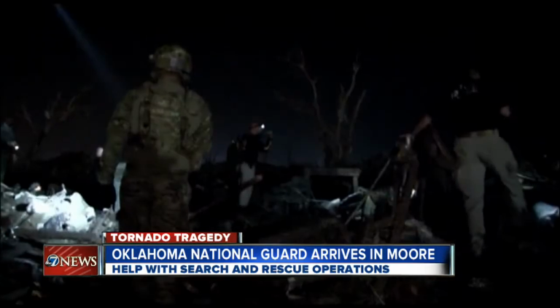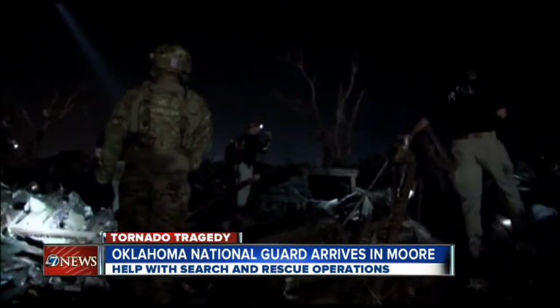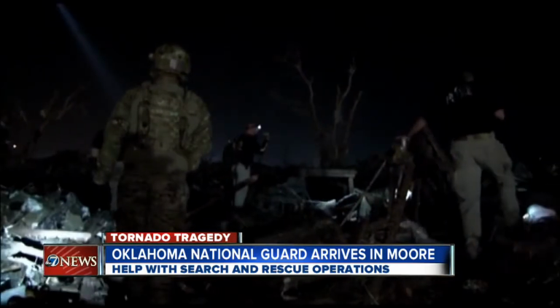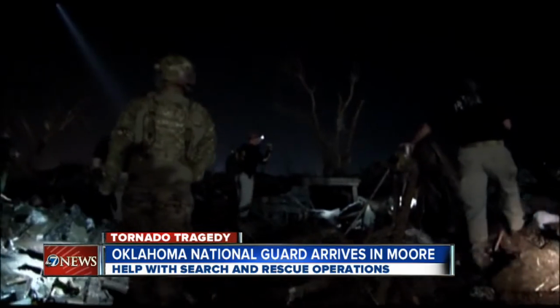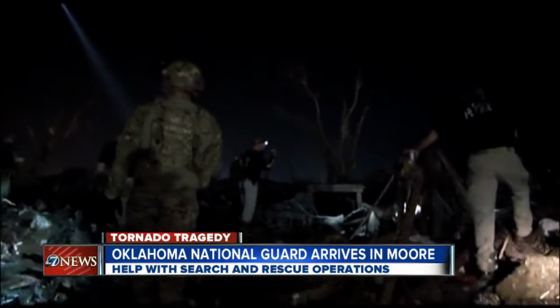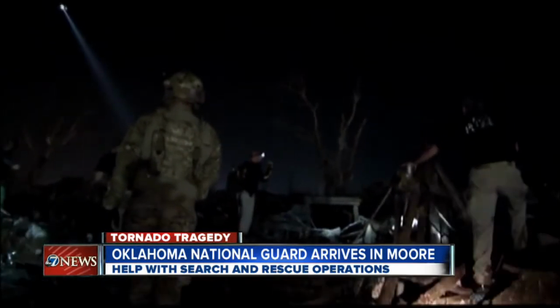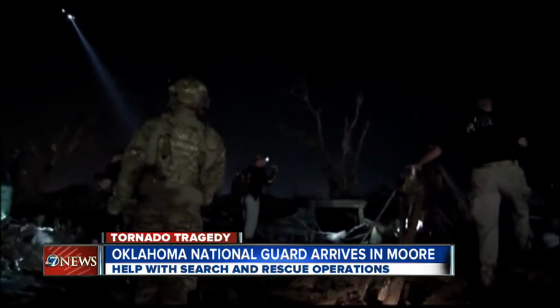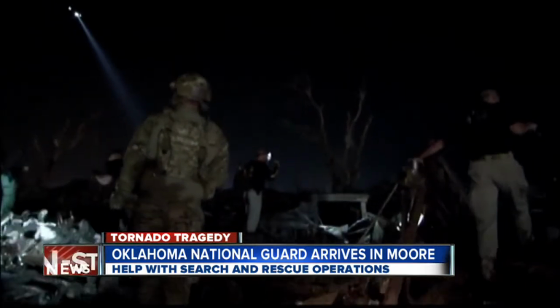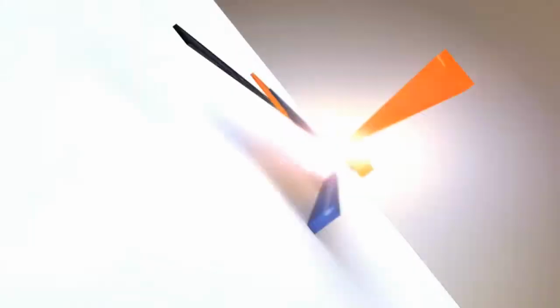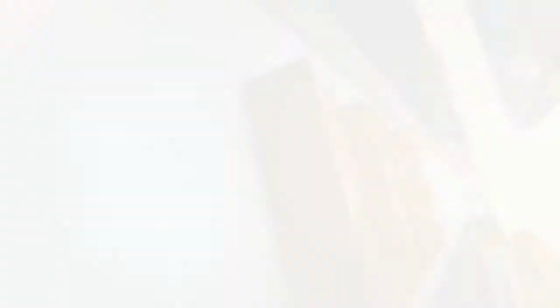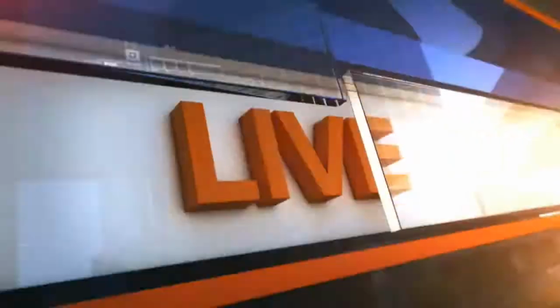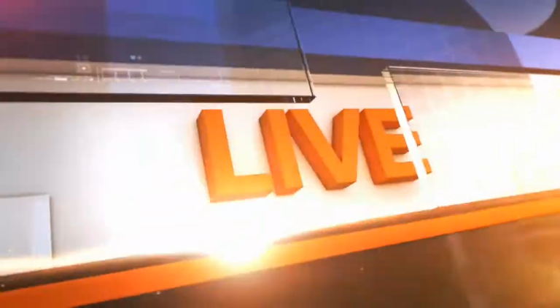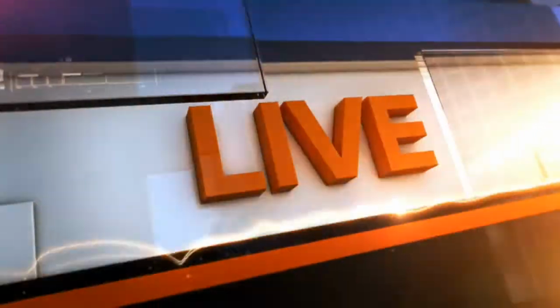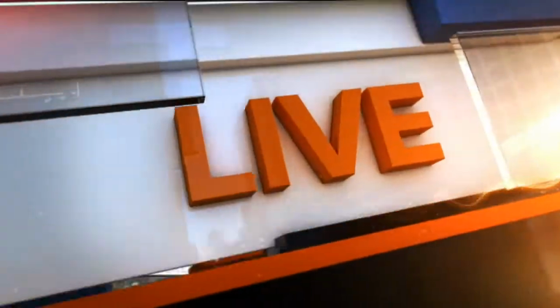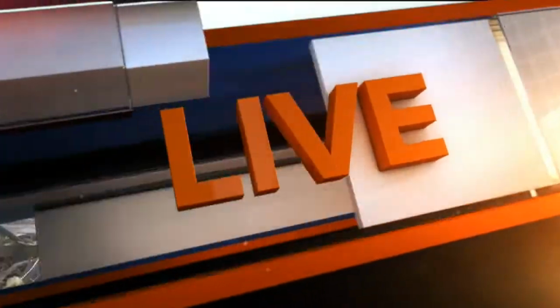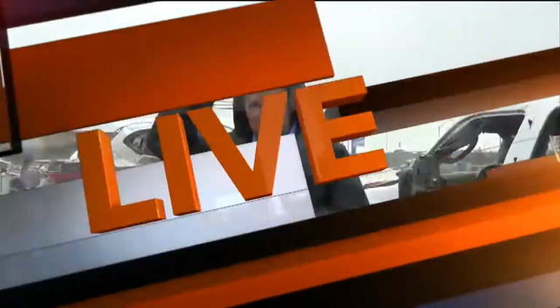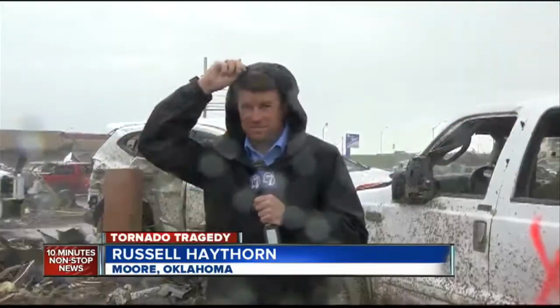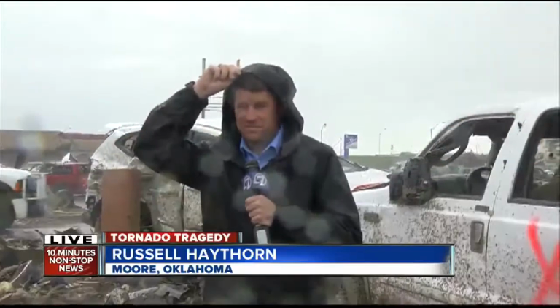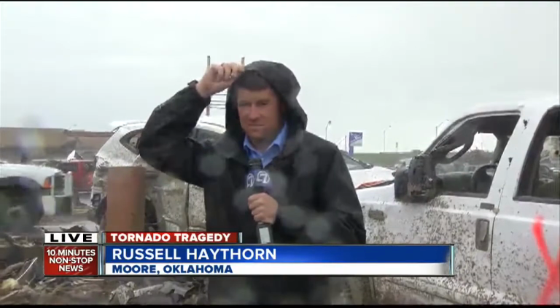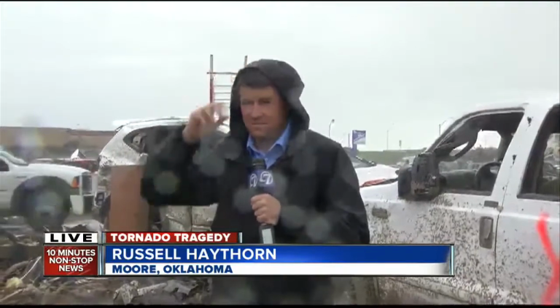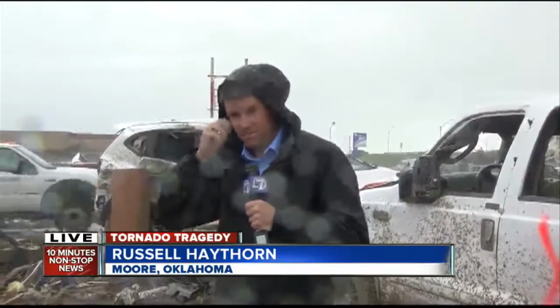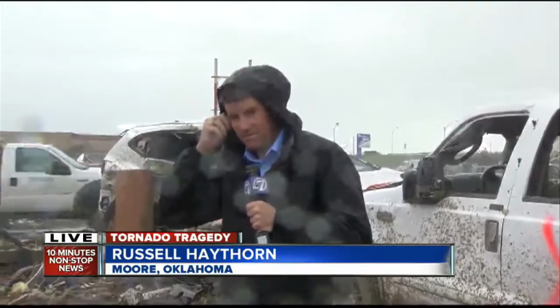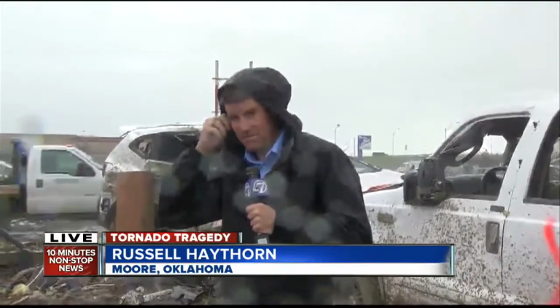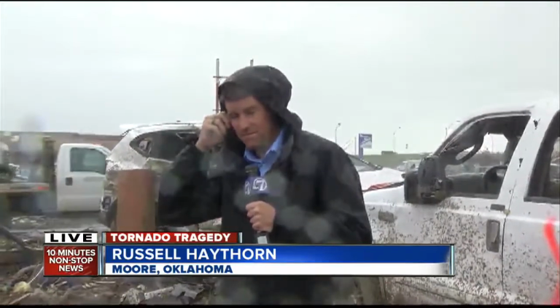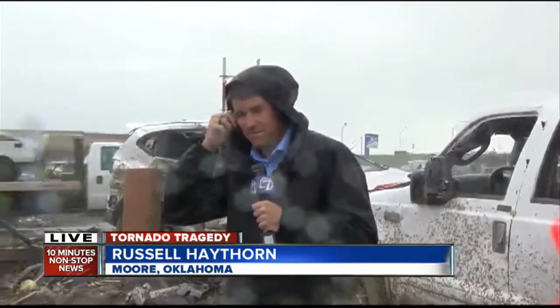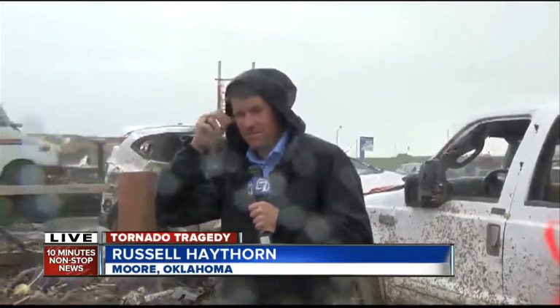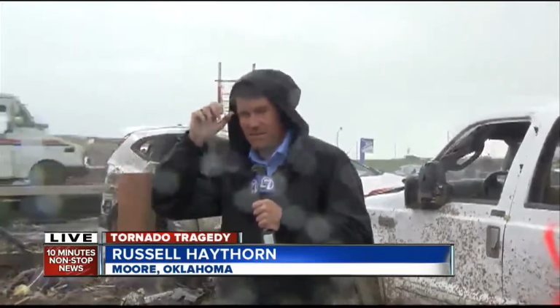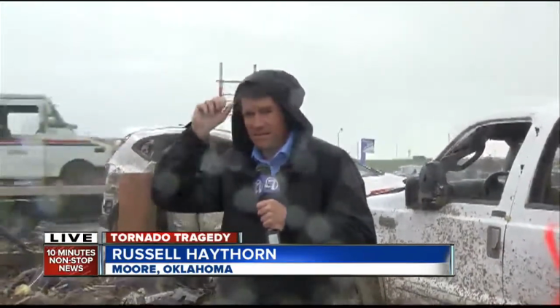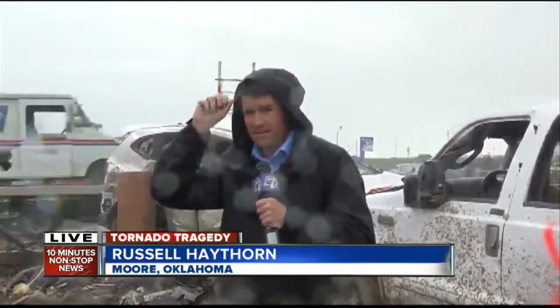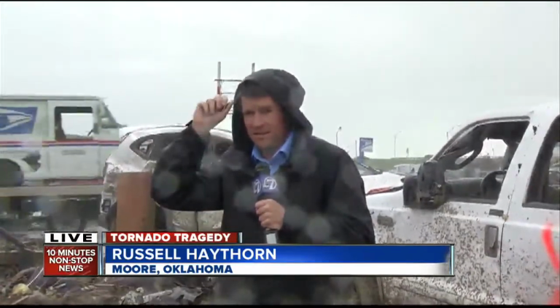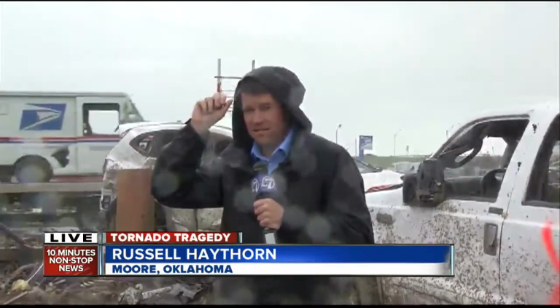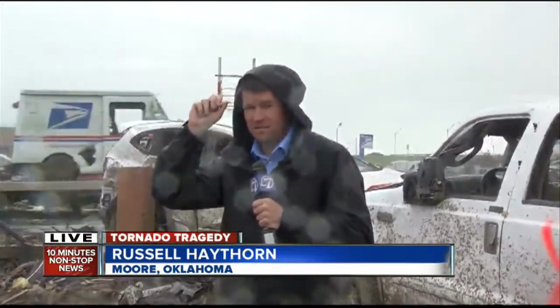We want to go live now to 7 News reporter Russell Haythorn, who is in Moore to bring us the very latest. And Russell, we see it starting to rain again.